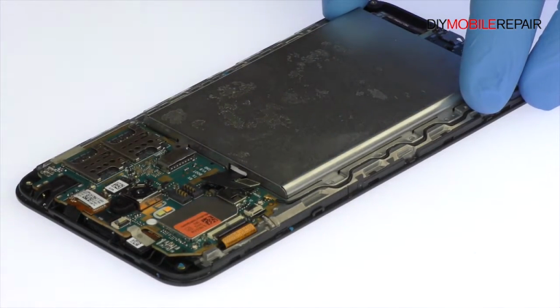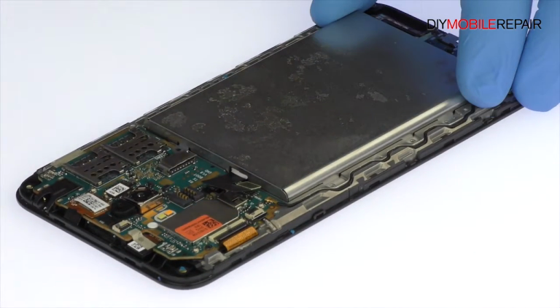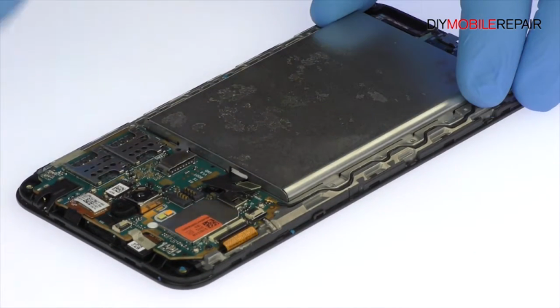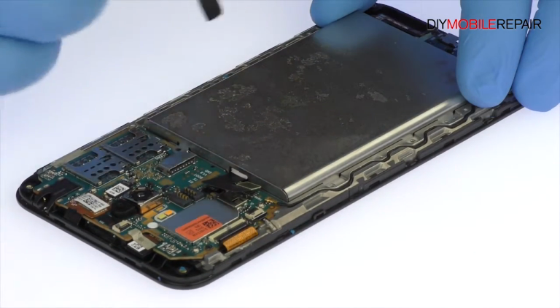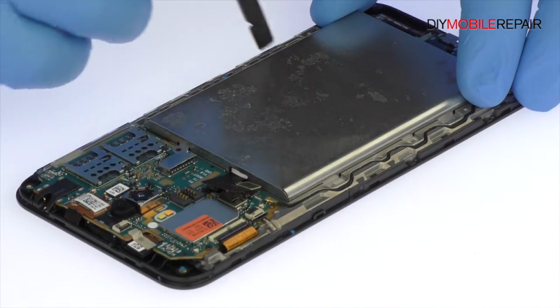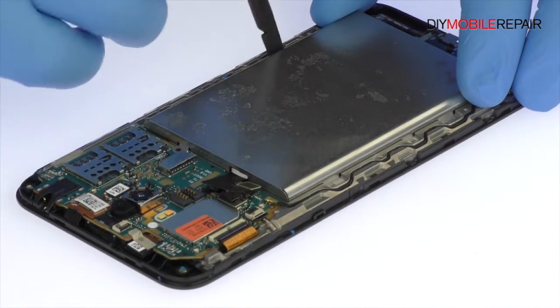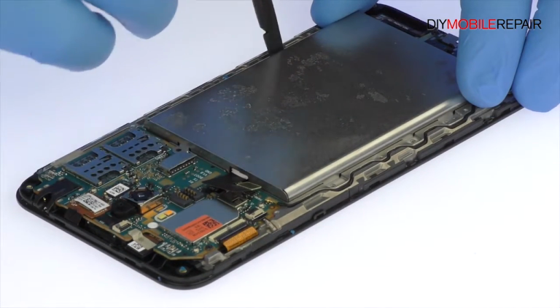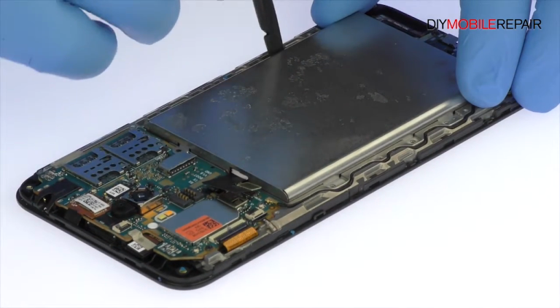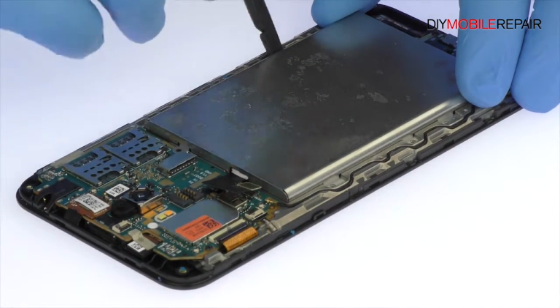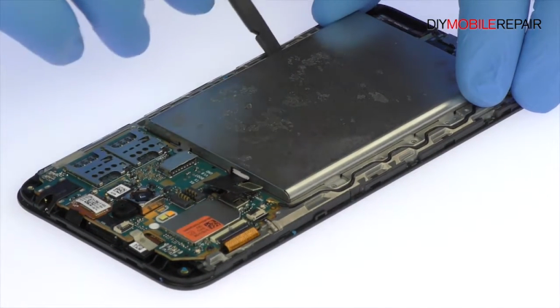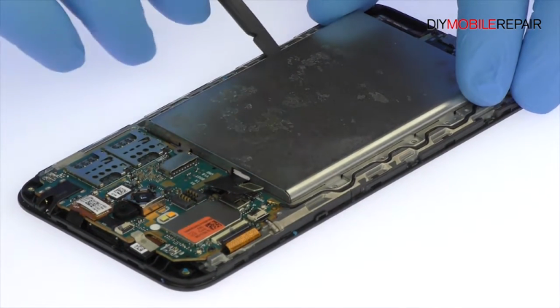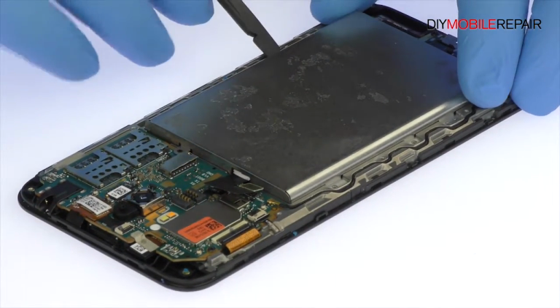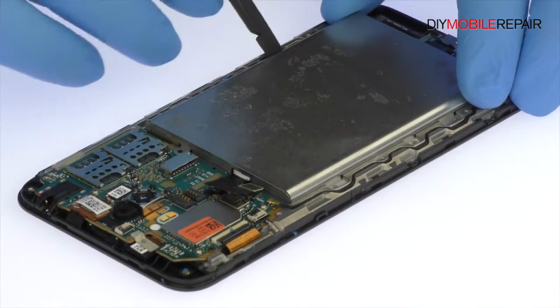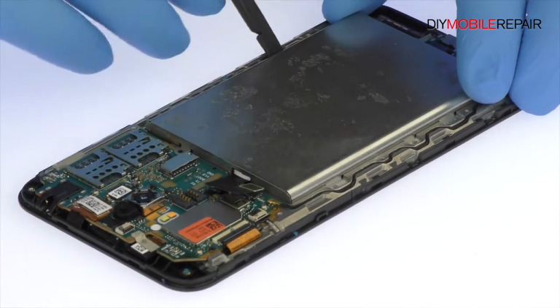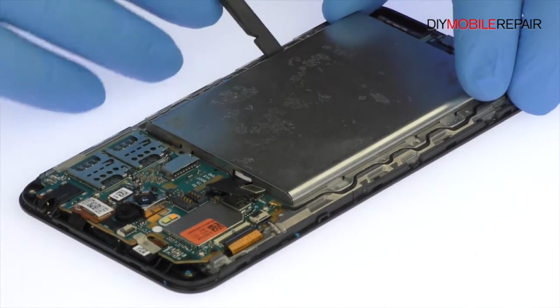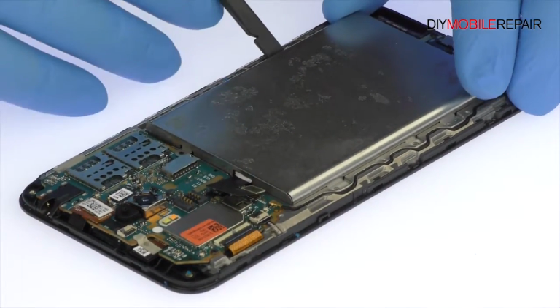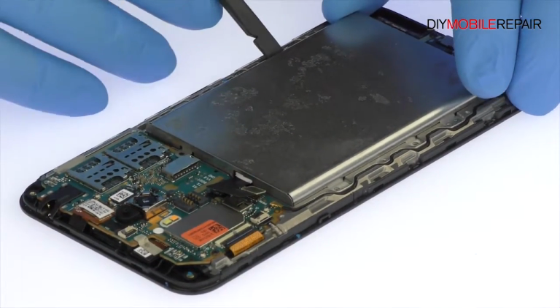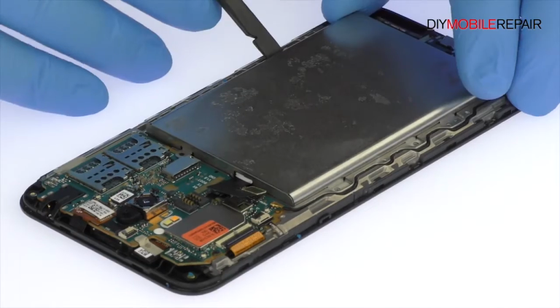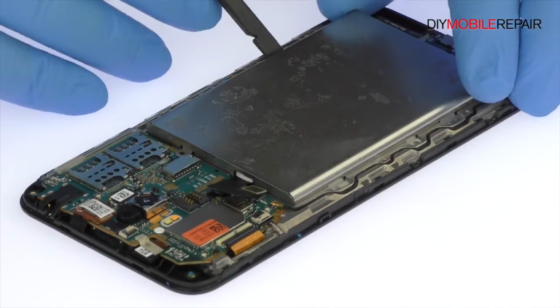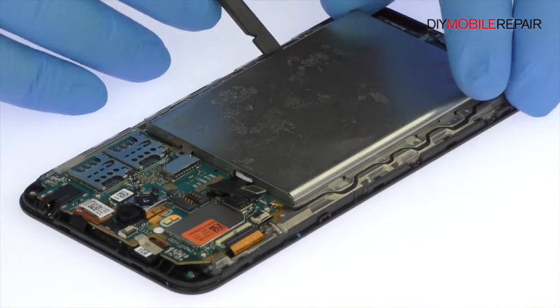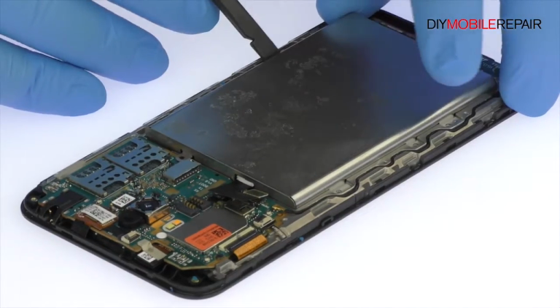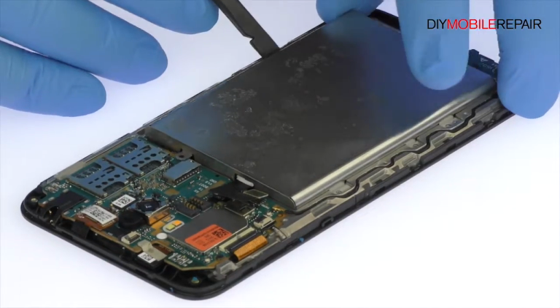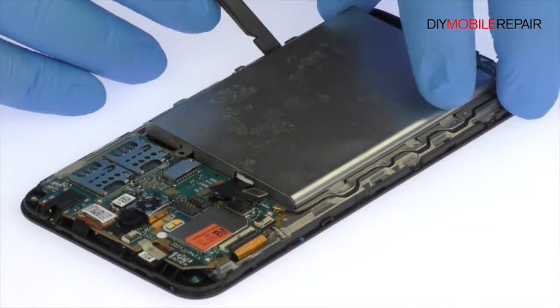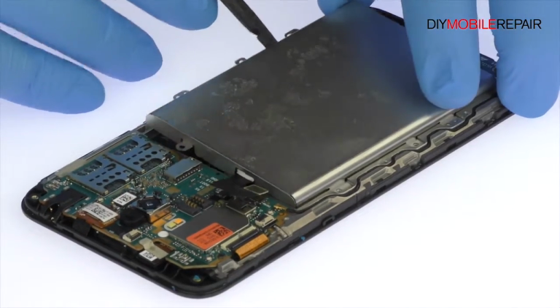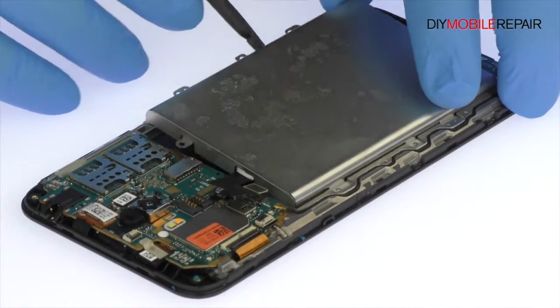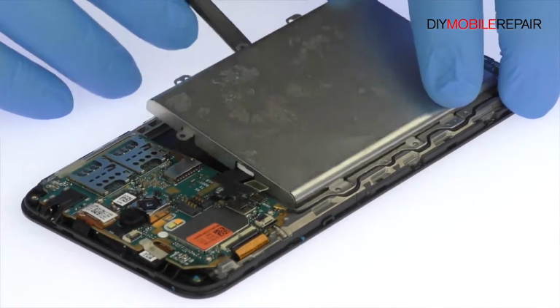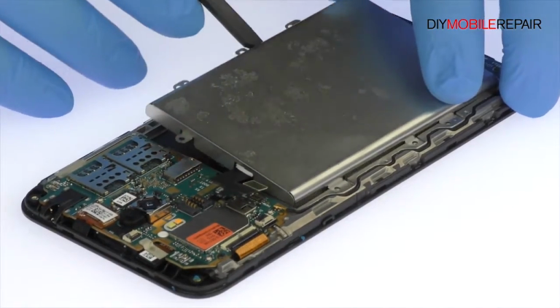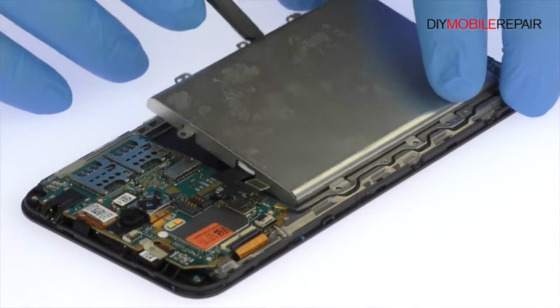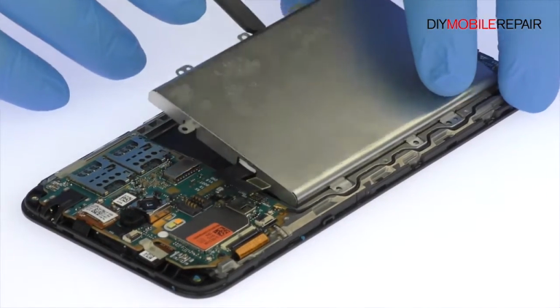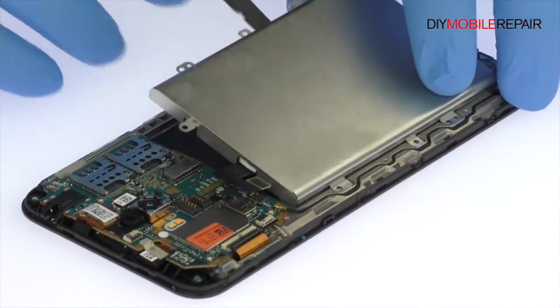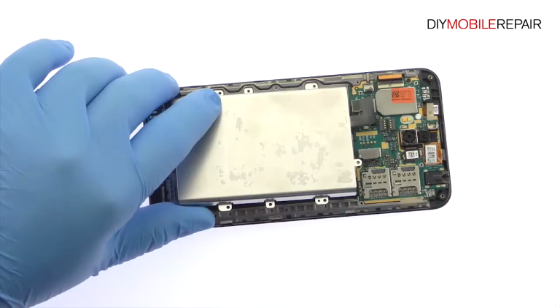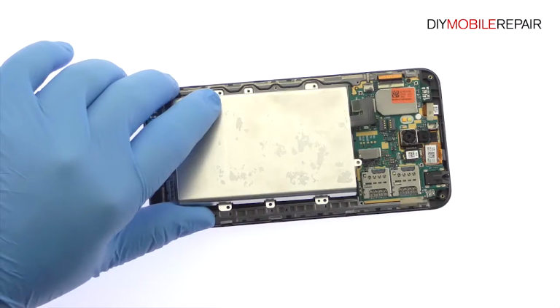And just like that, out comes the 5000mAh Asus ZenFone Max battery.